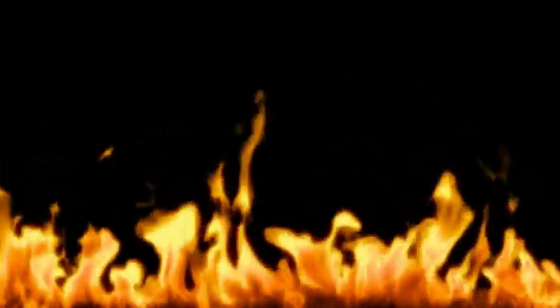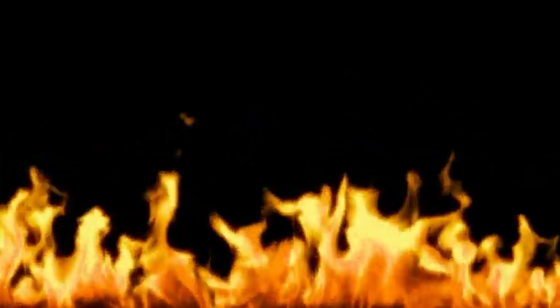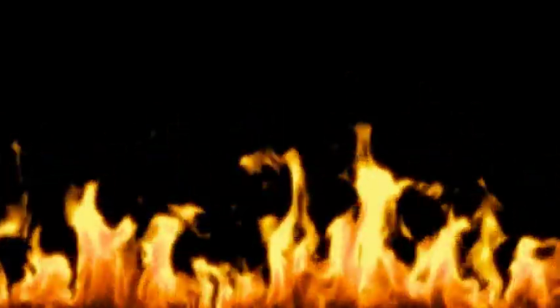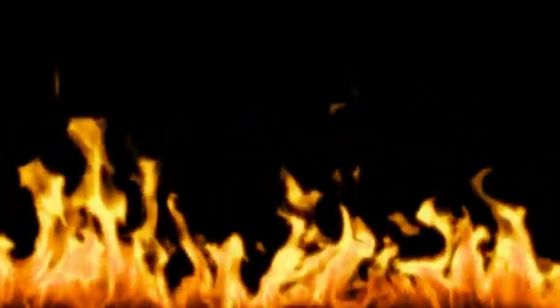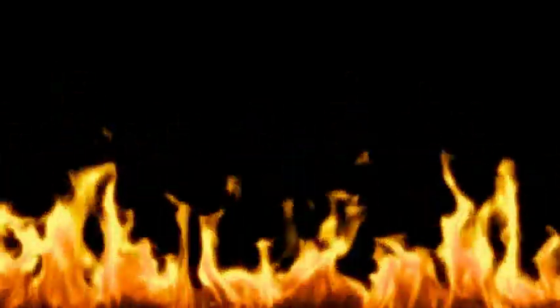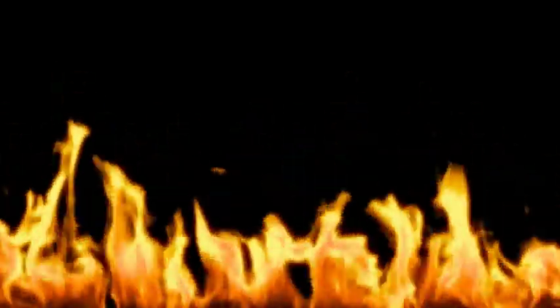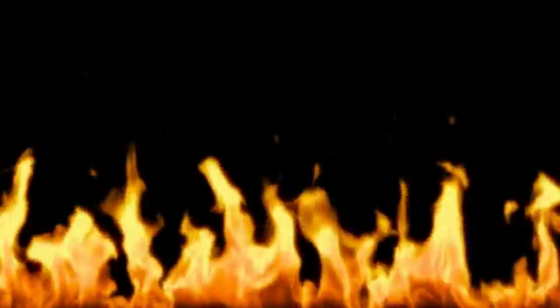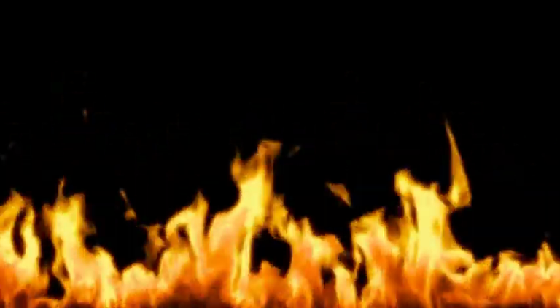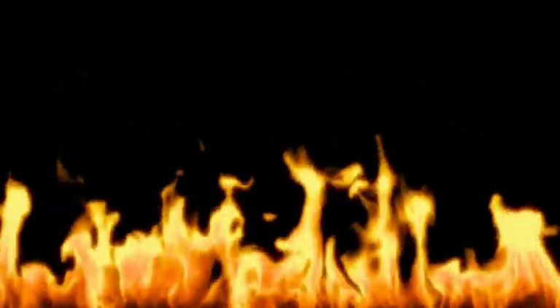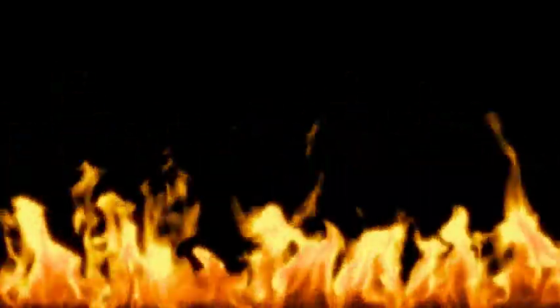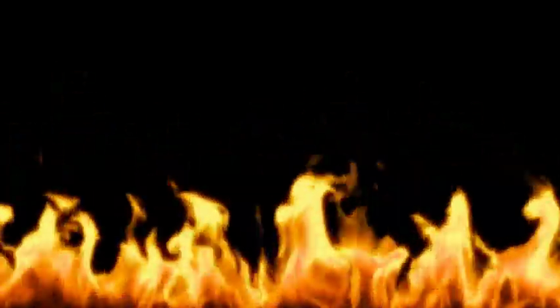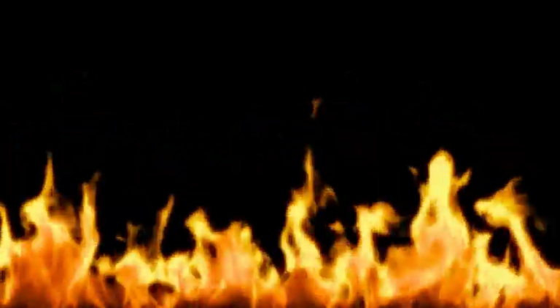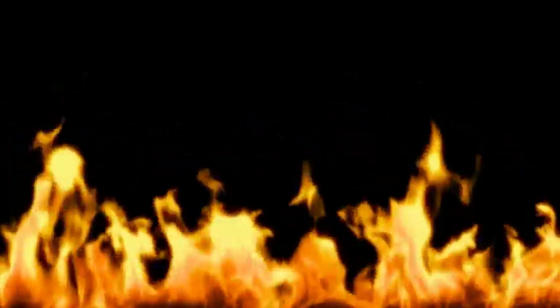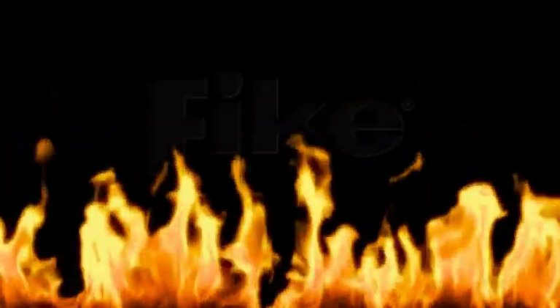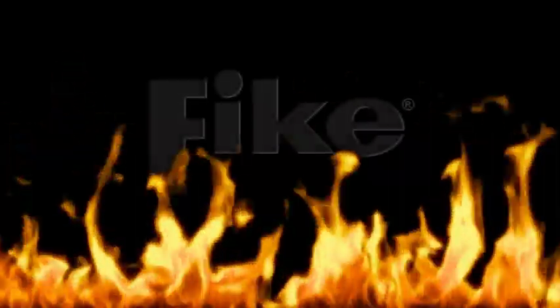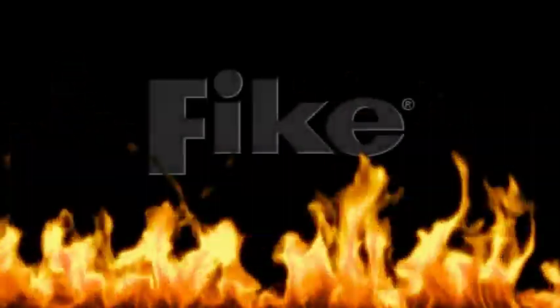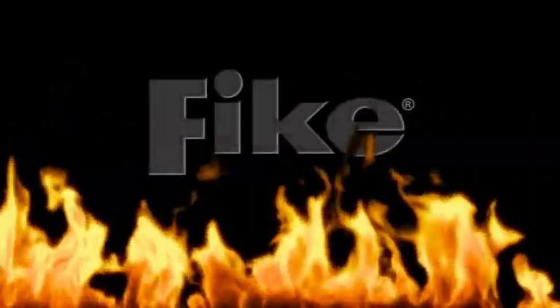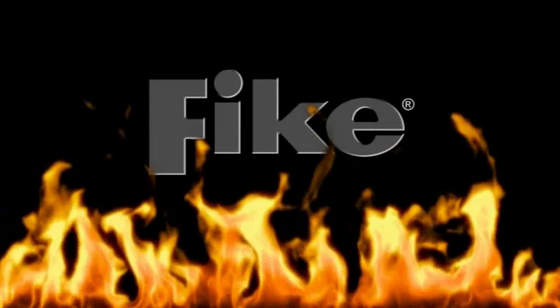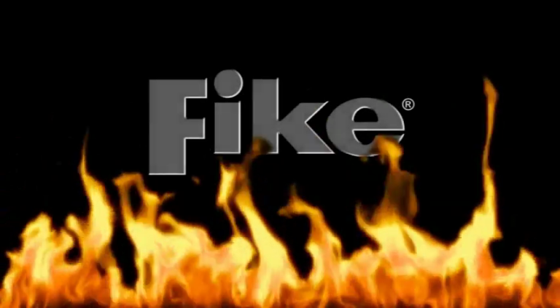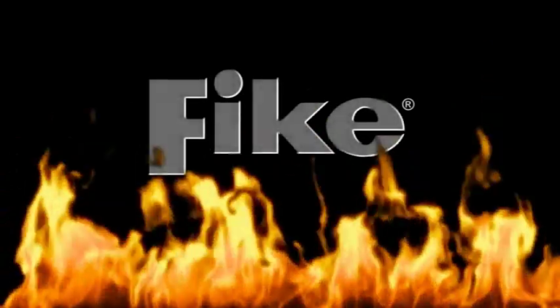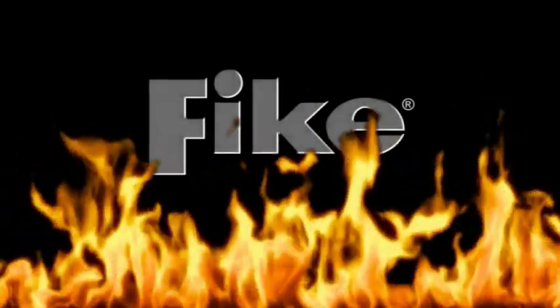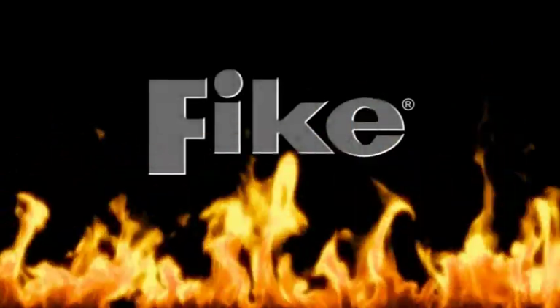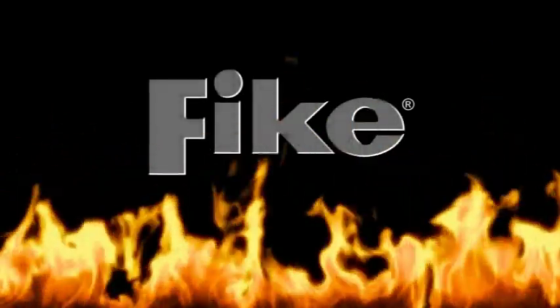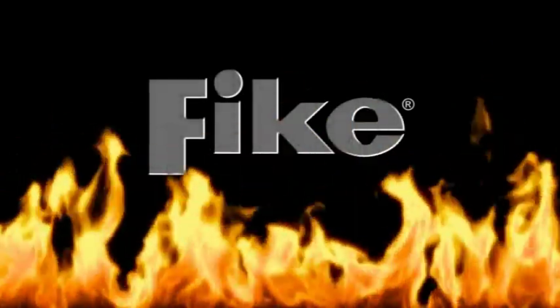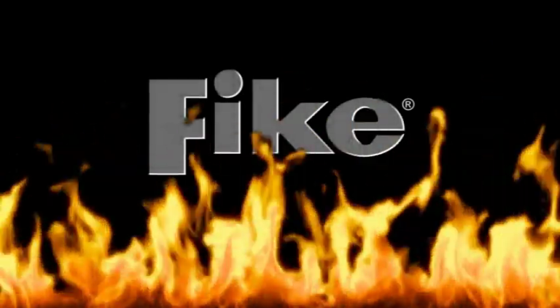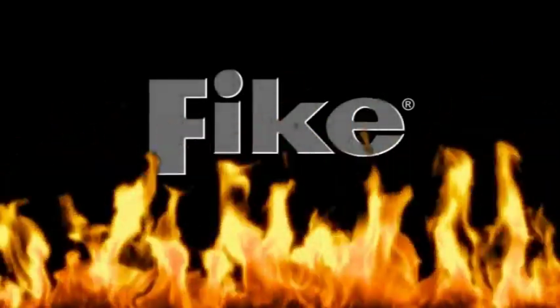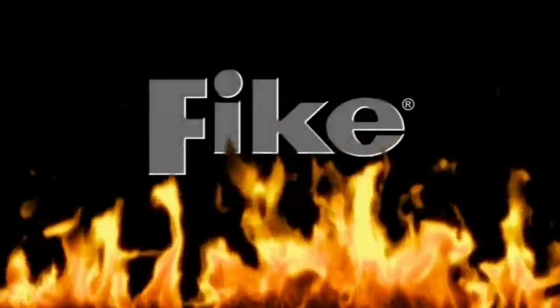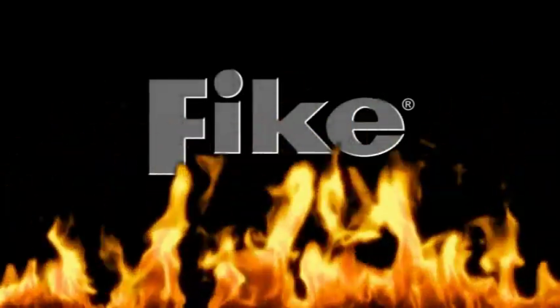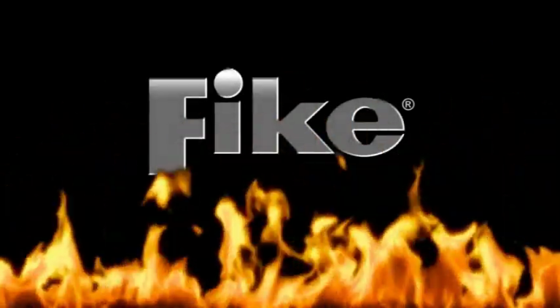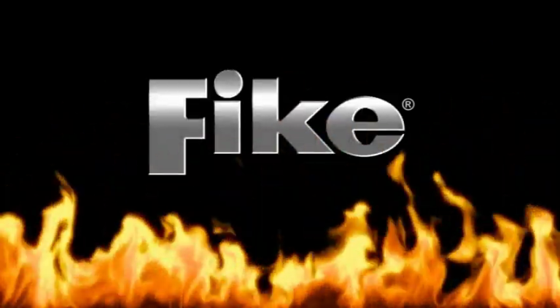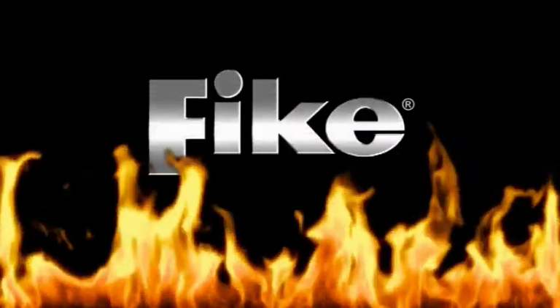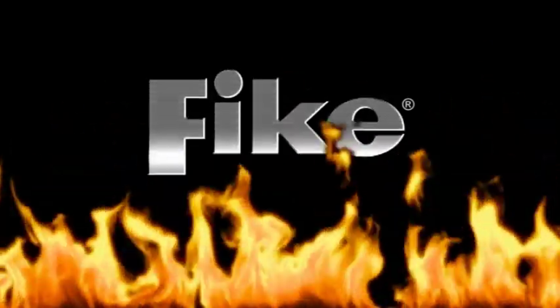When fire strikes, one name strikes back — FIKE.